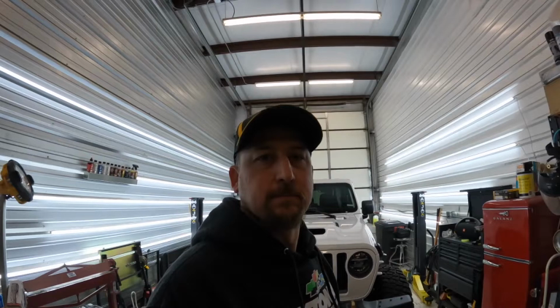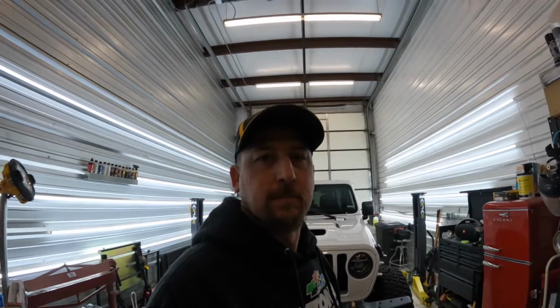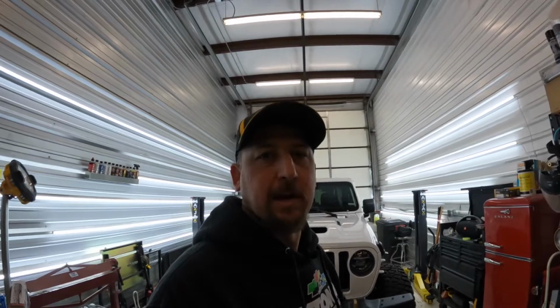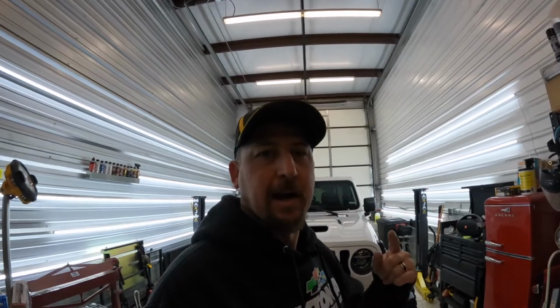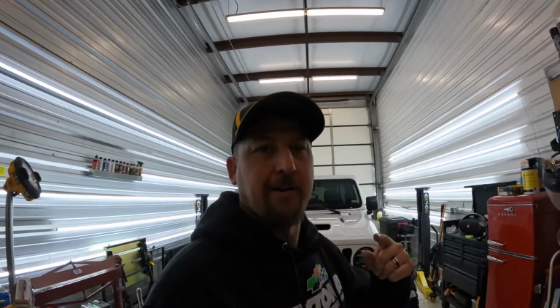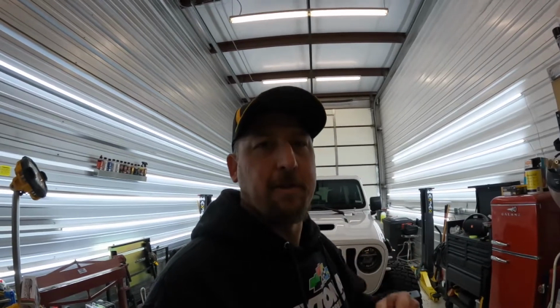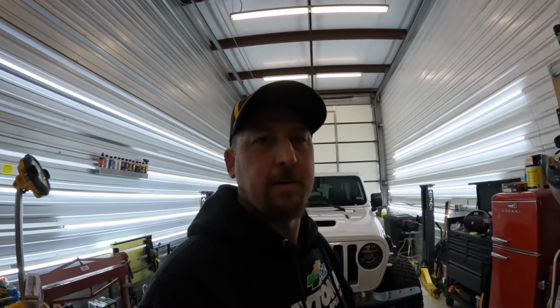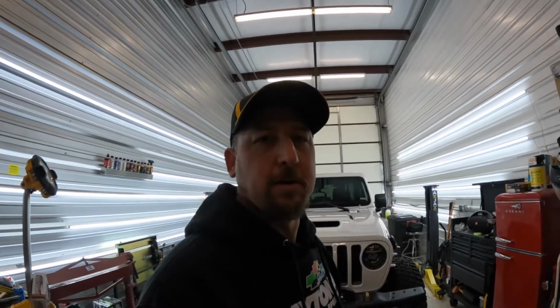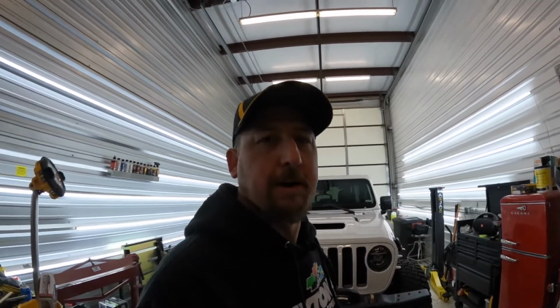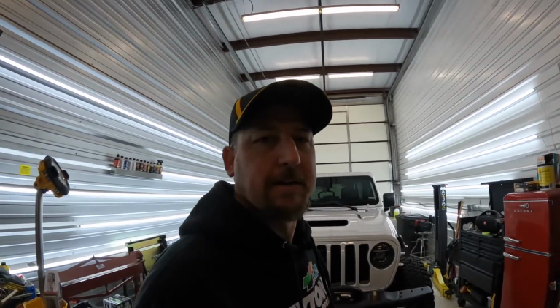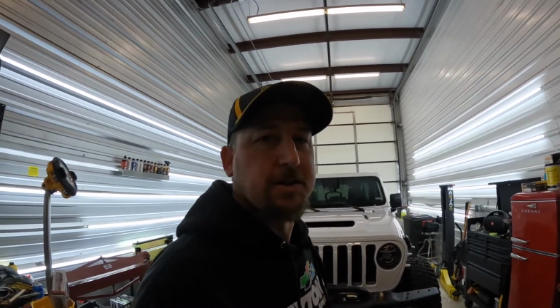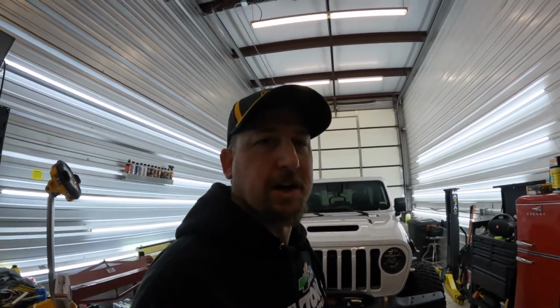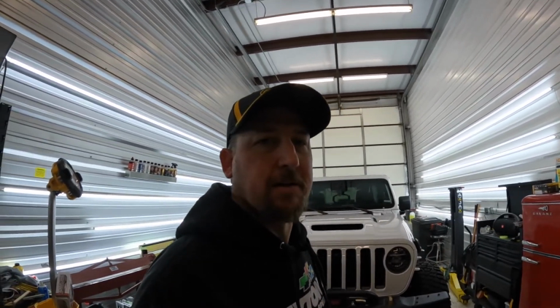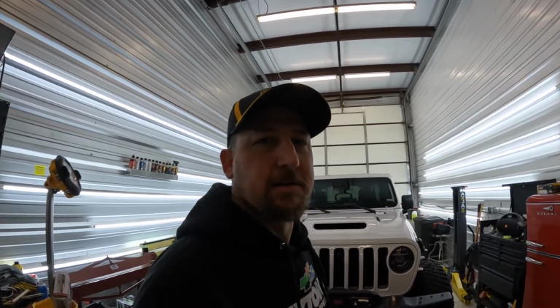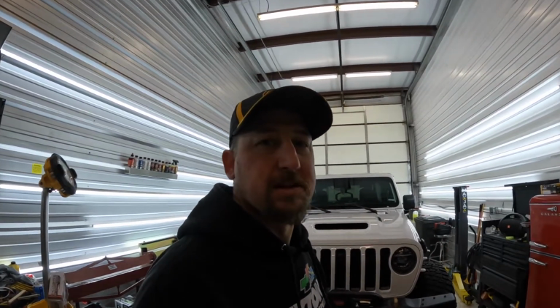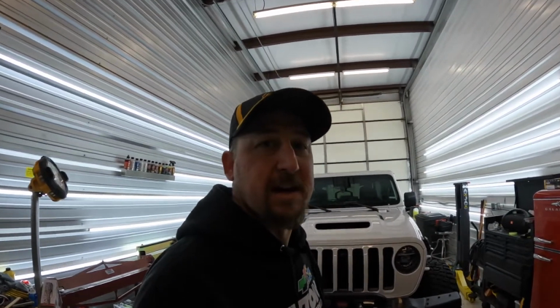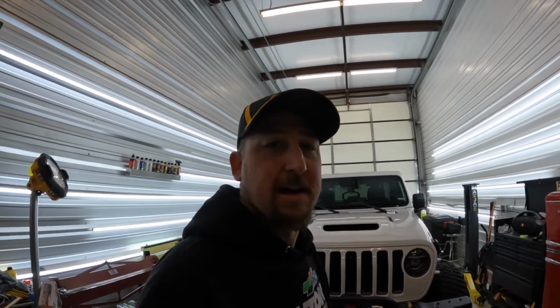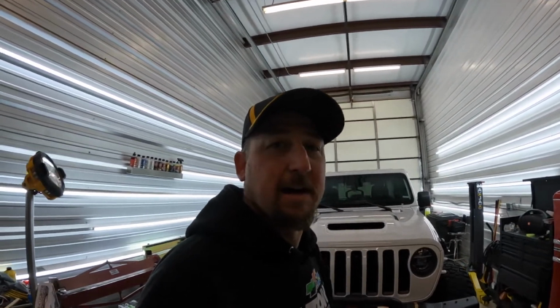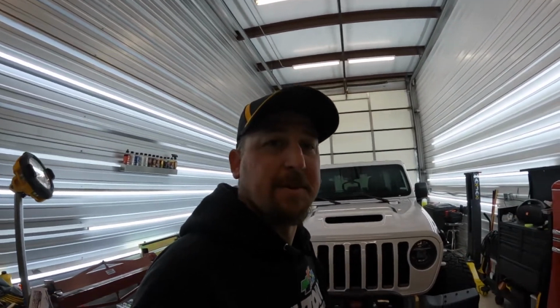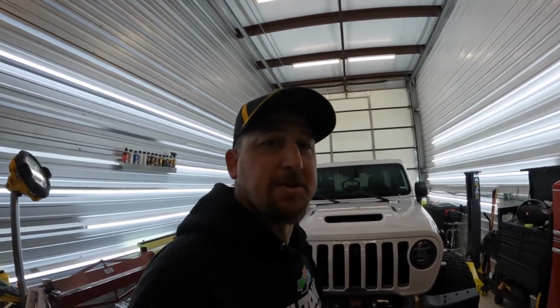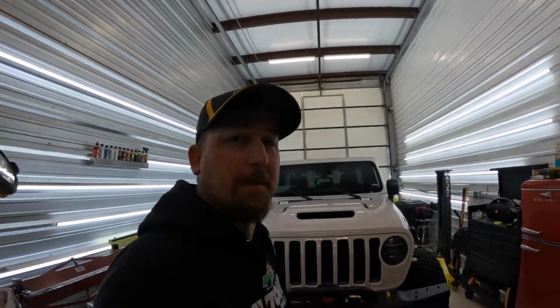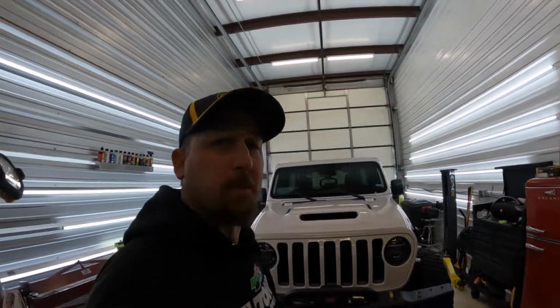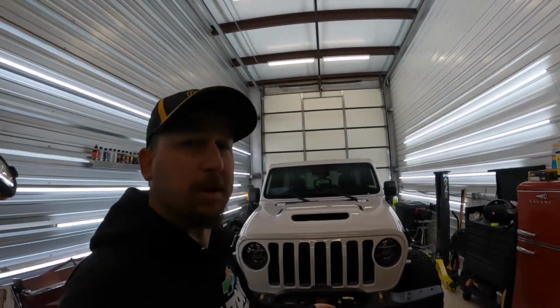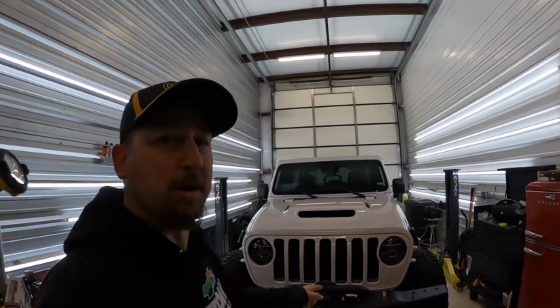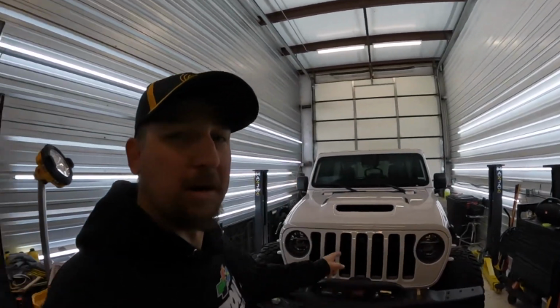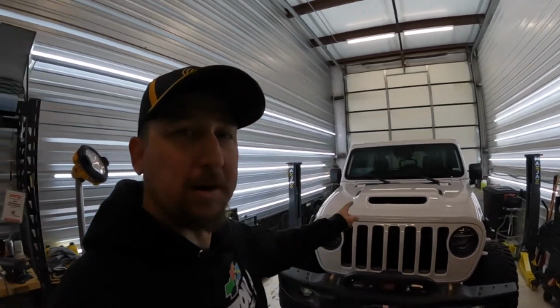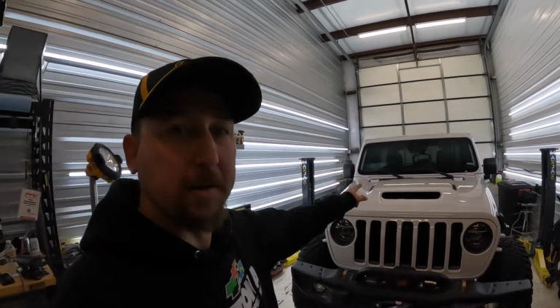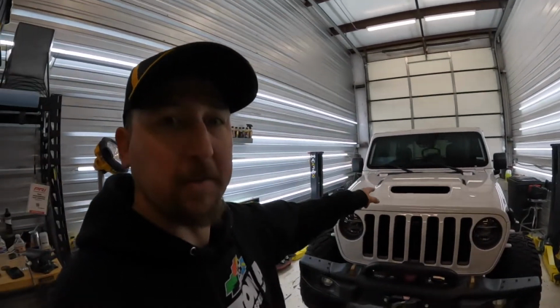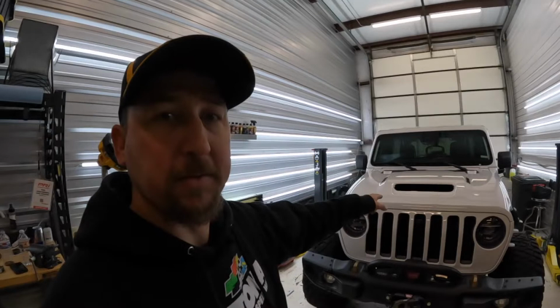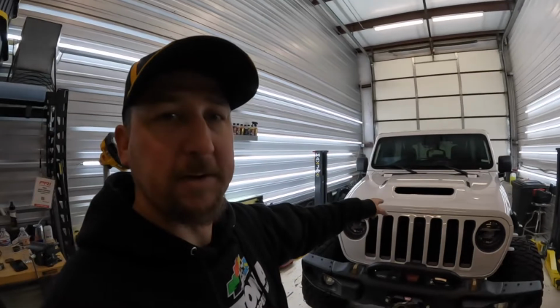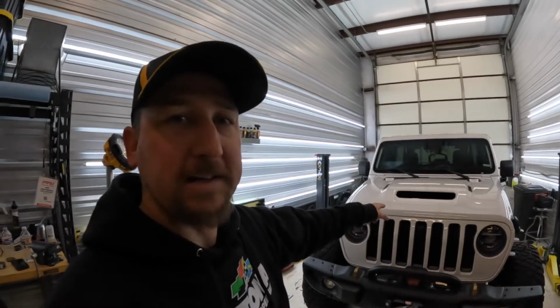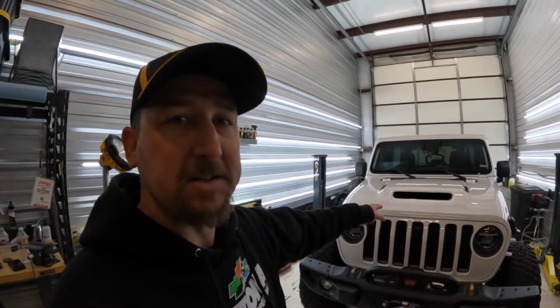Hey everybody, welcome back to the channel. Today I'm in the shop working on the 392.